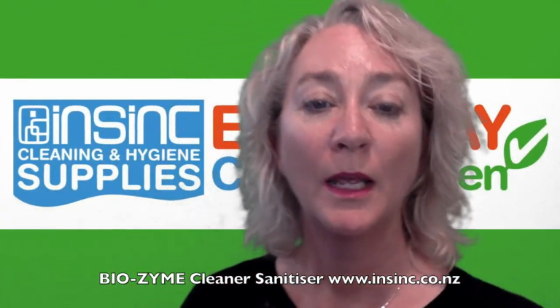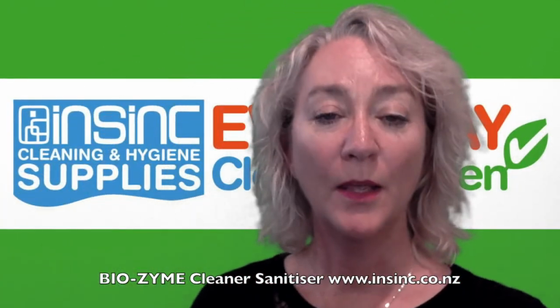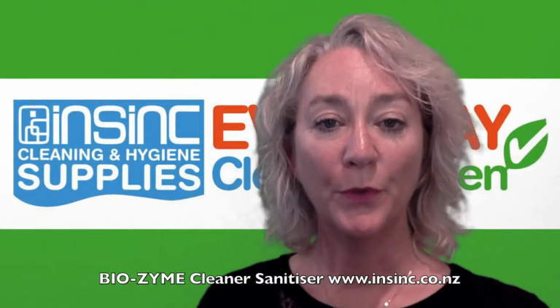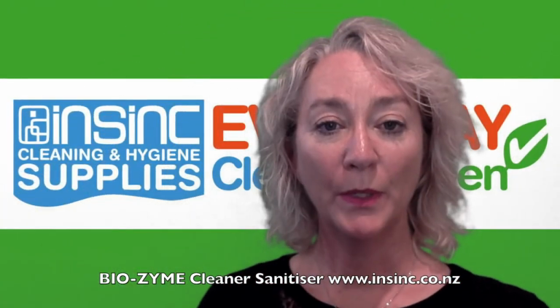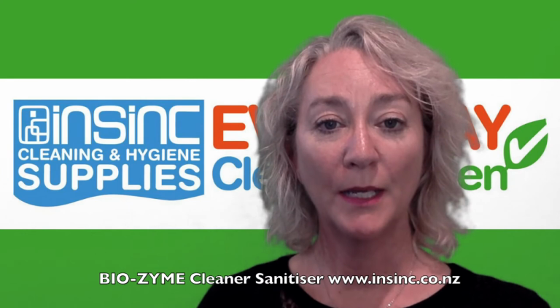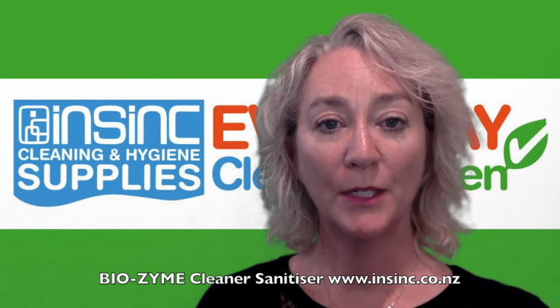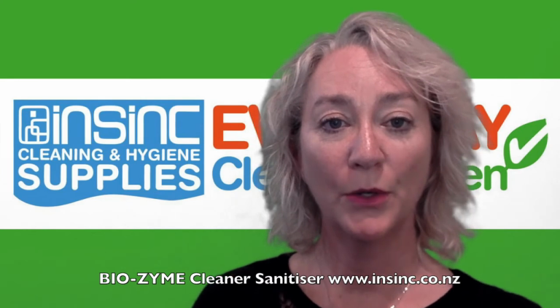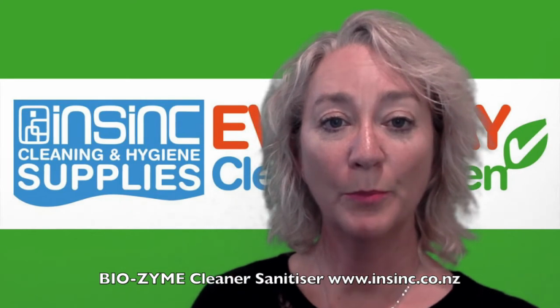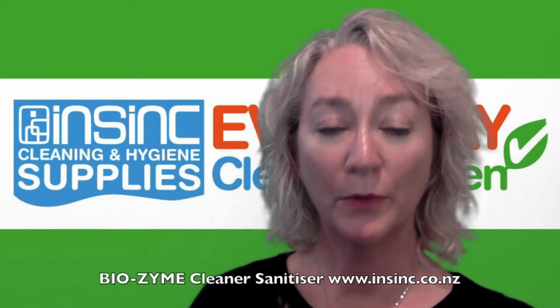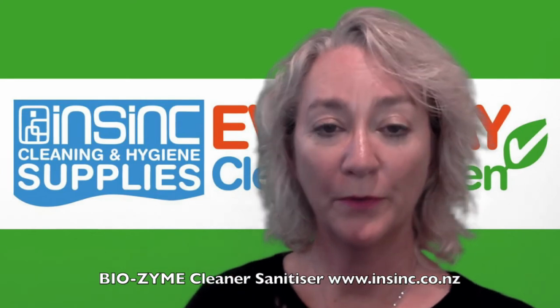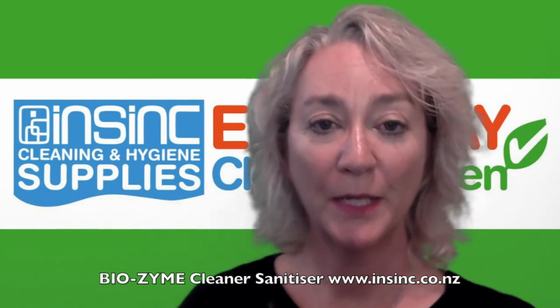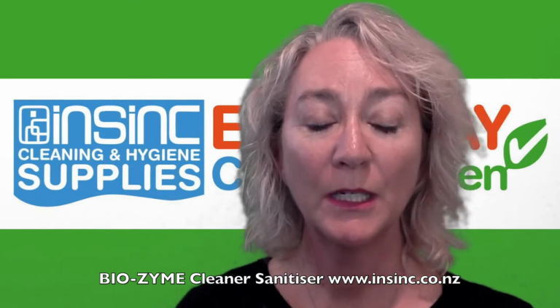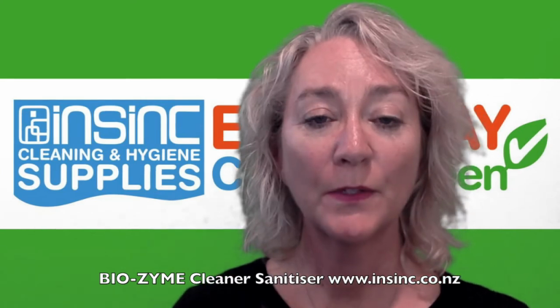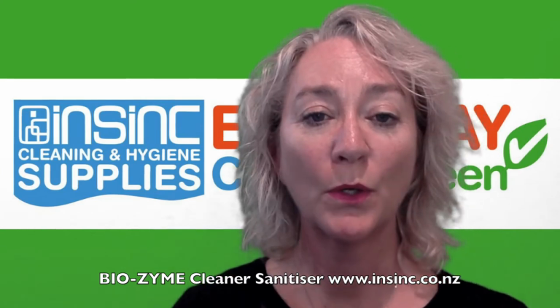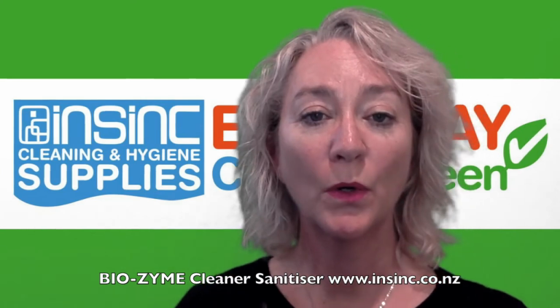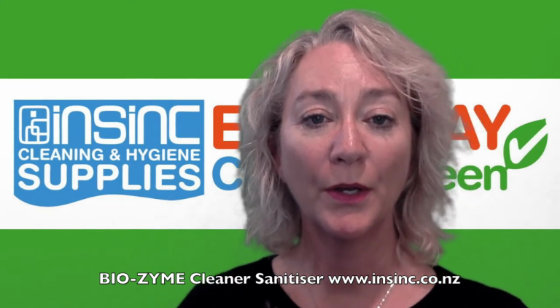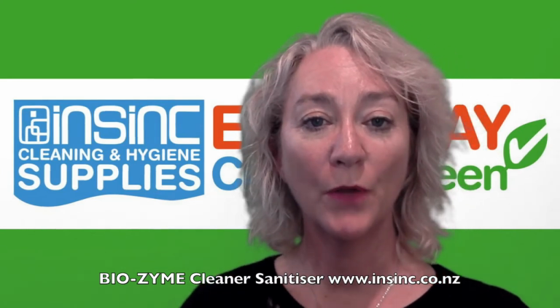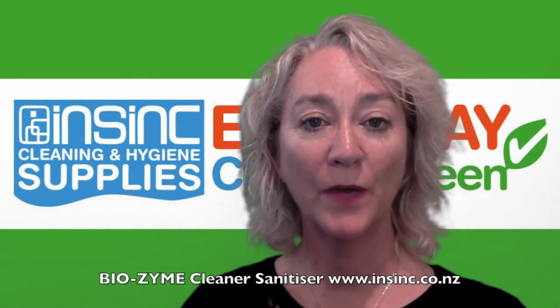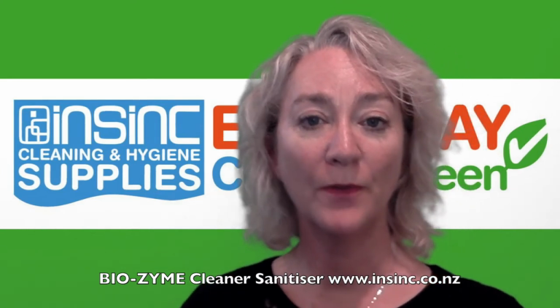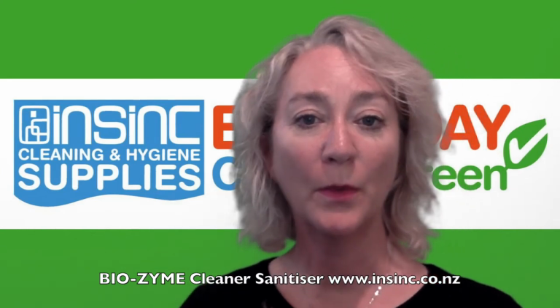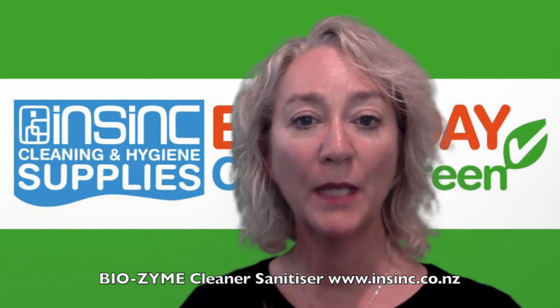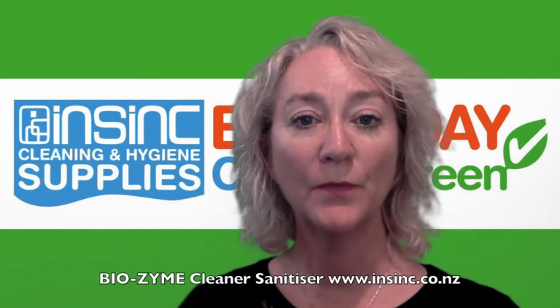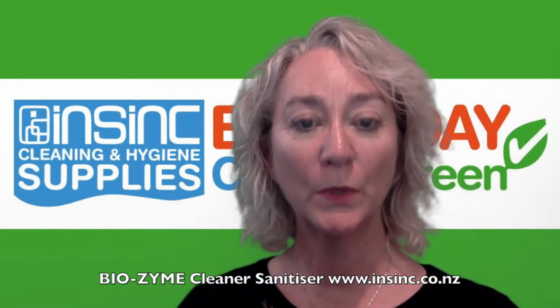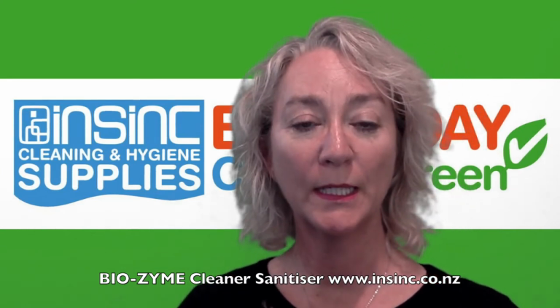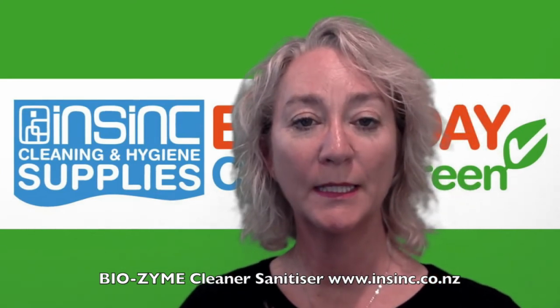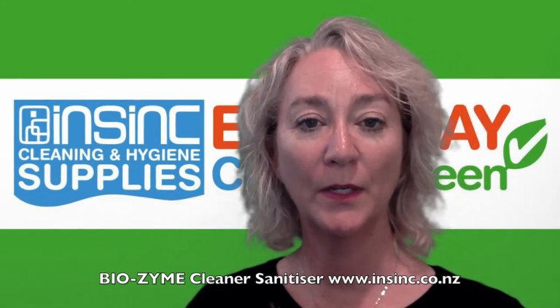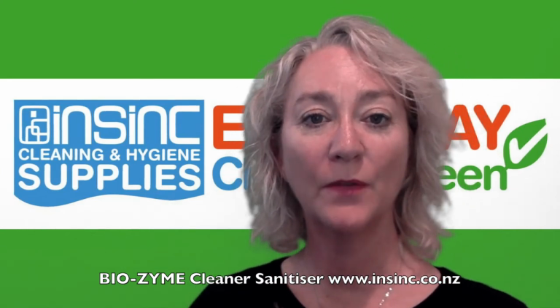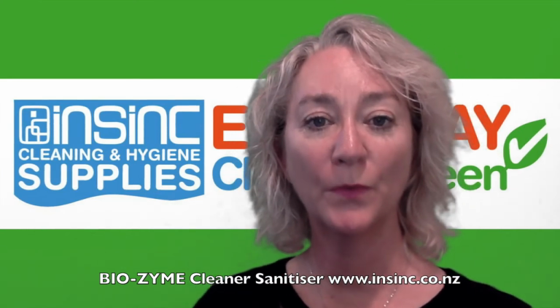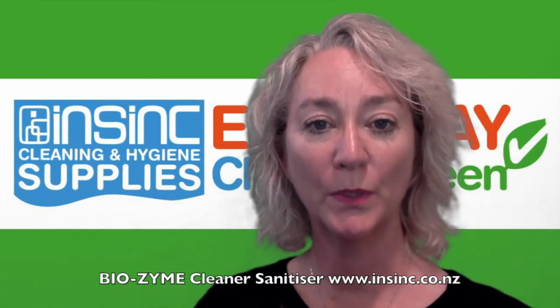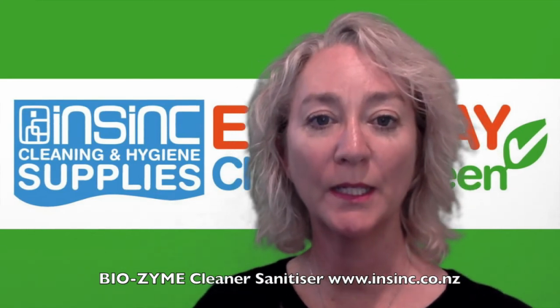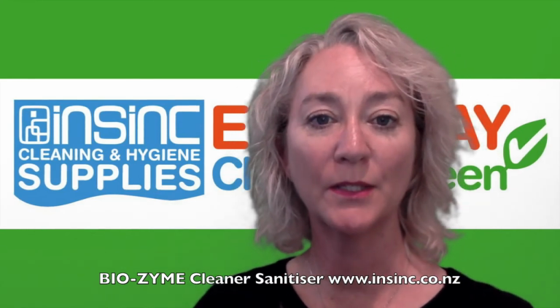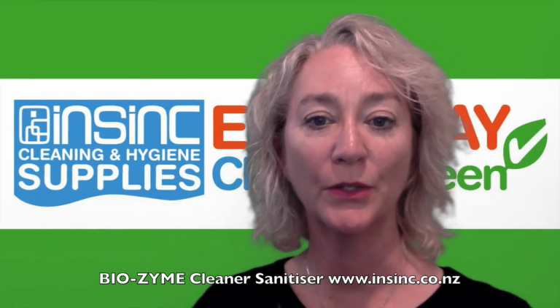If you would like to know more information, give us a call on 0508 467 462.